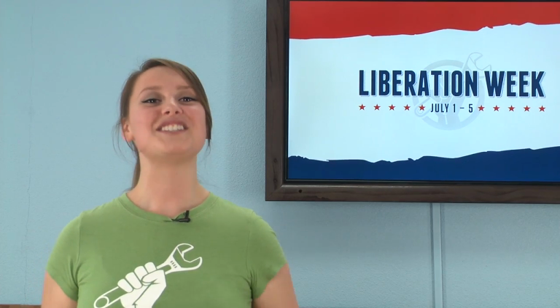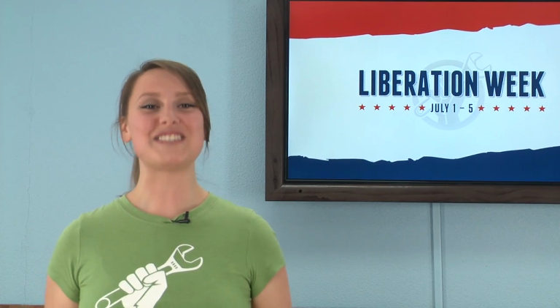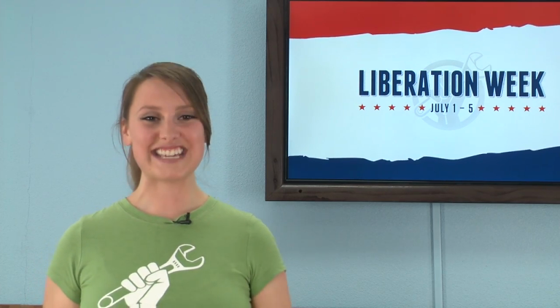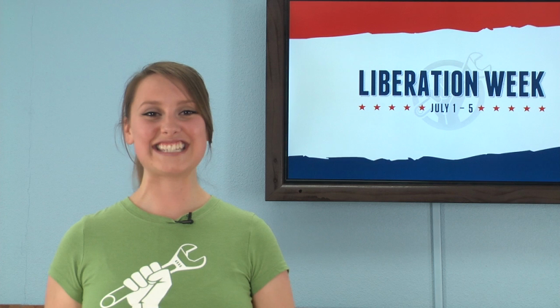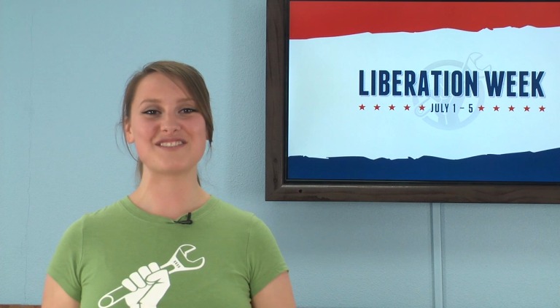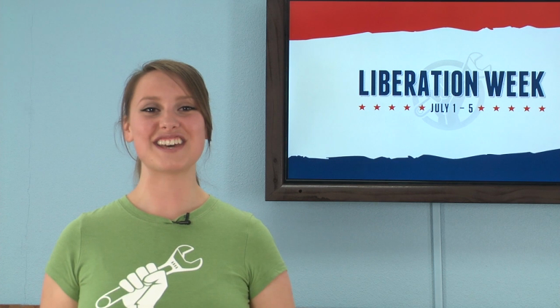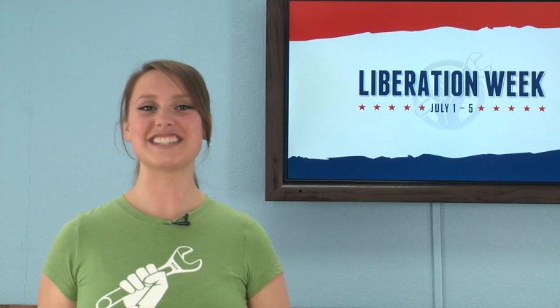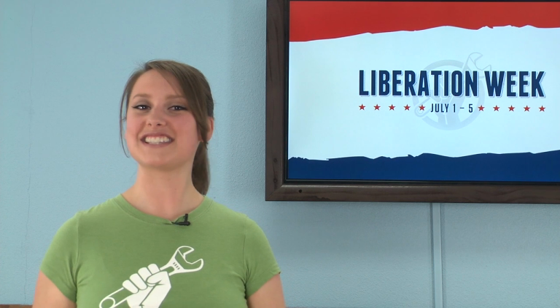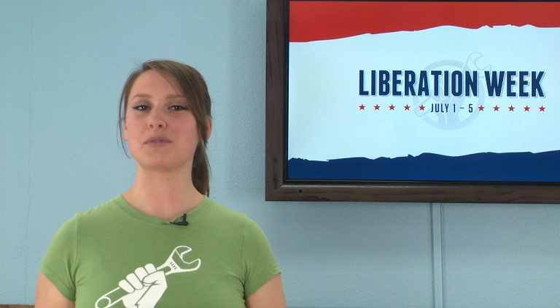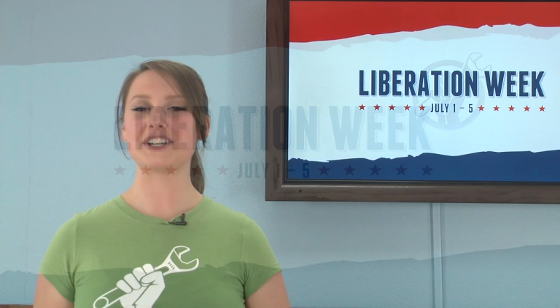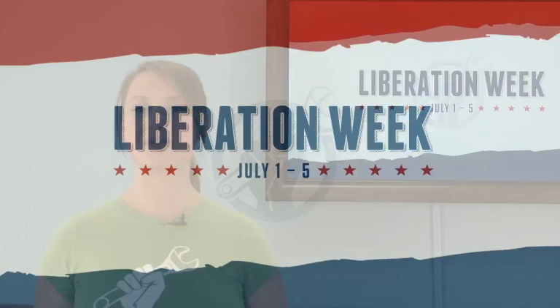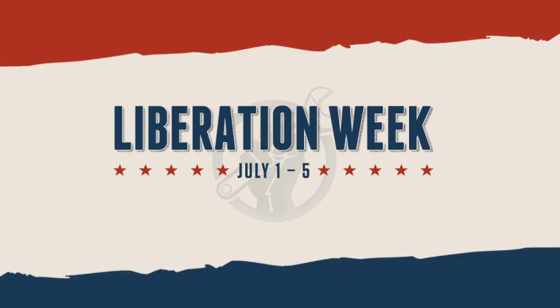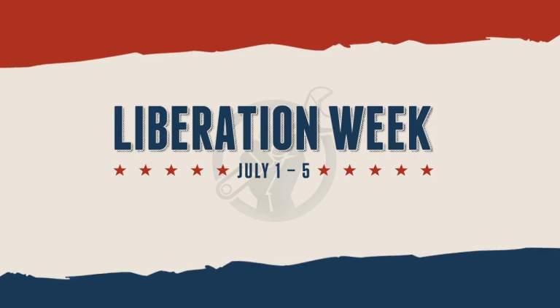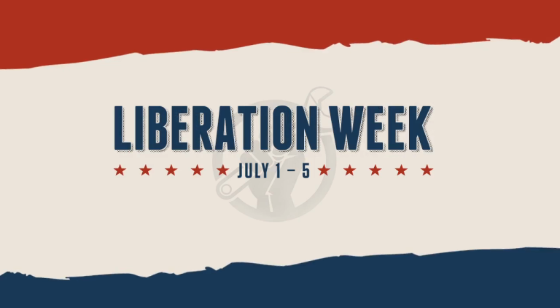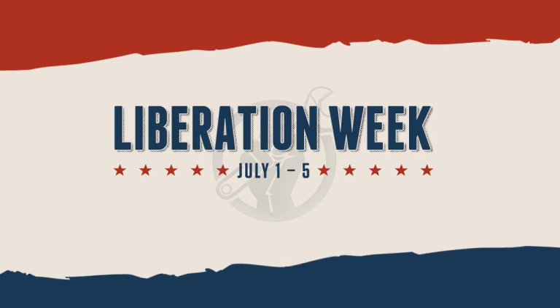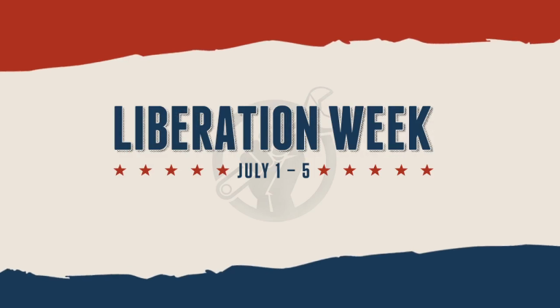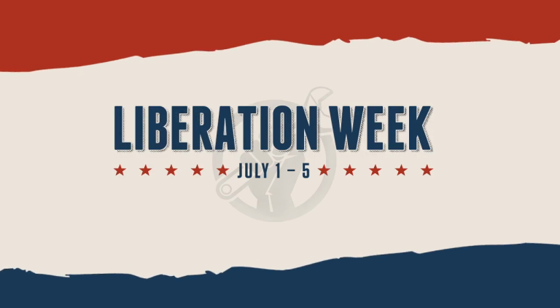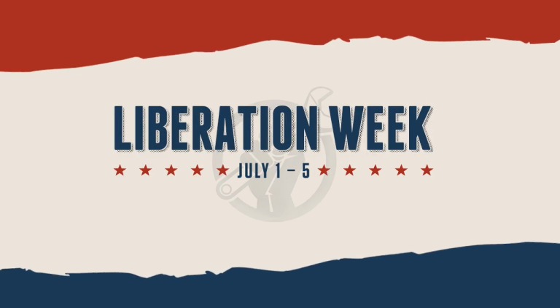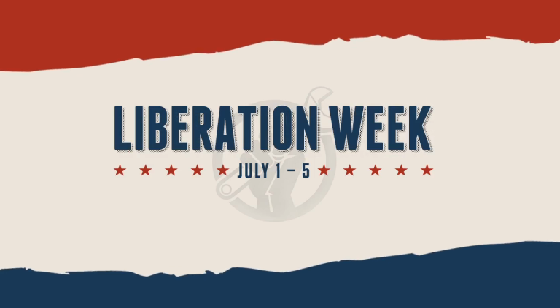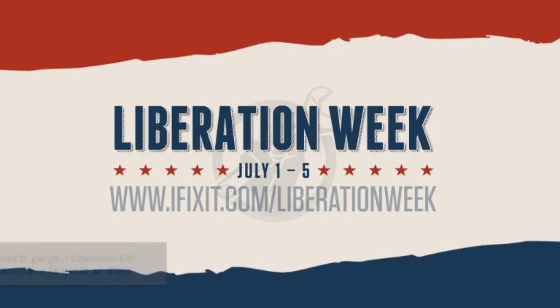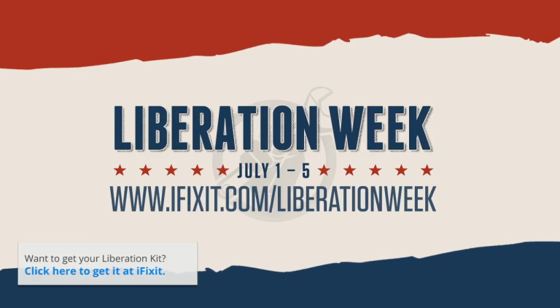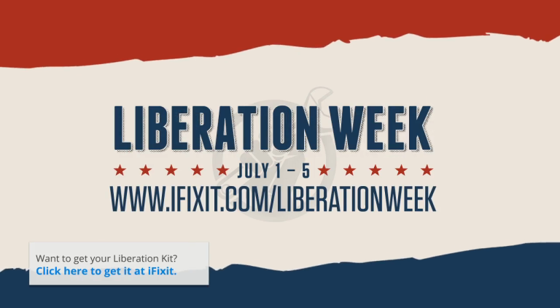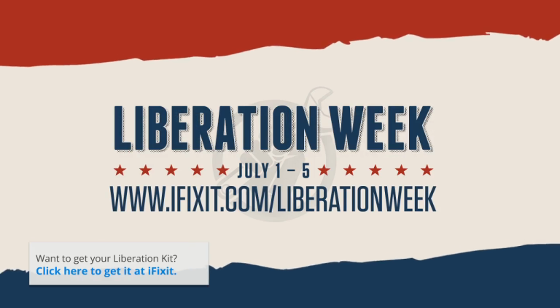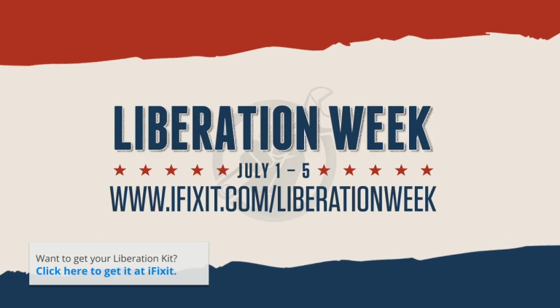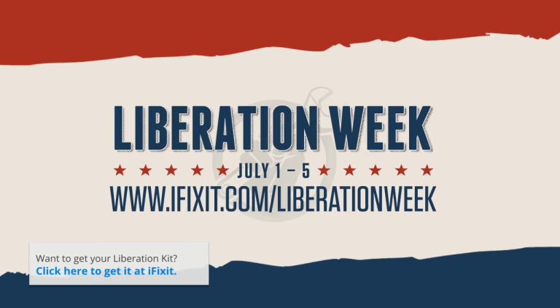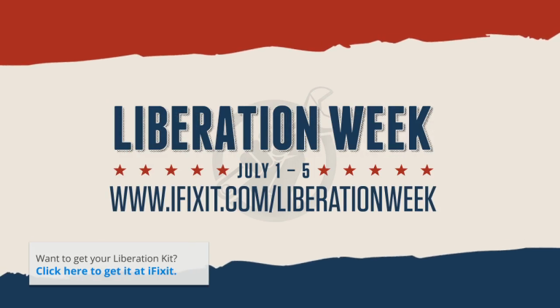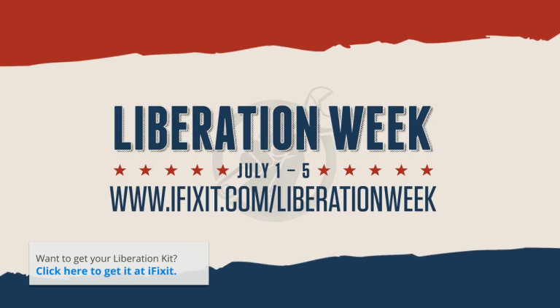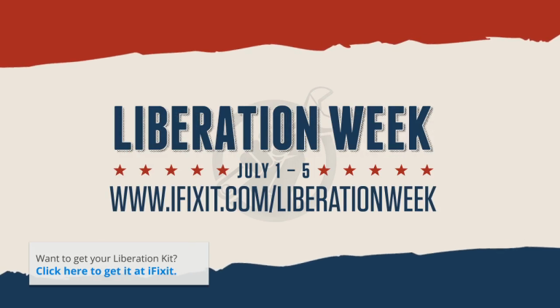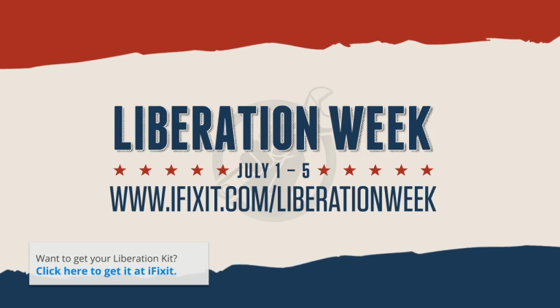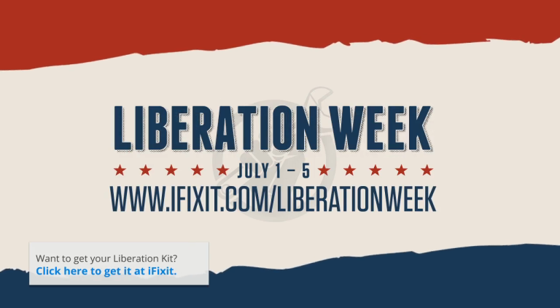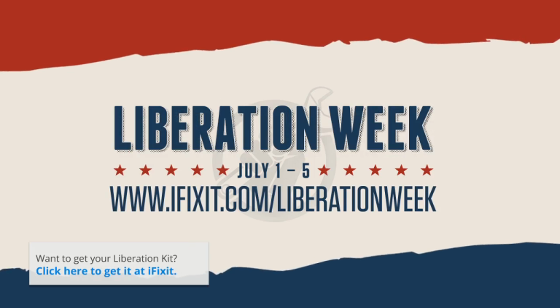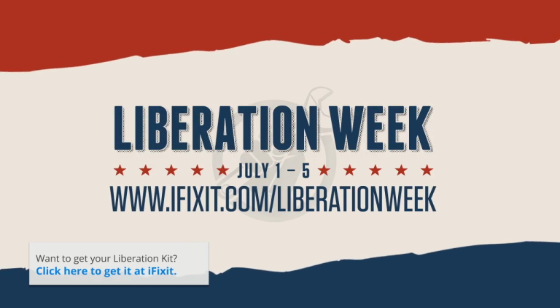So, take a stand with us this Liberation Week by signing up at ifixit.com/liberationweek.